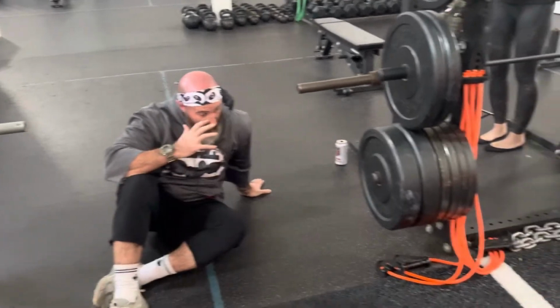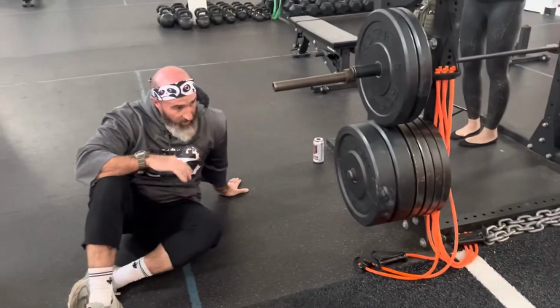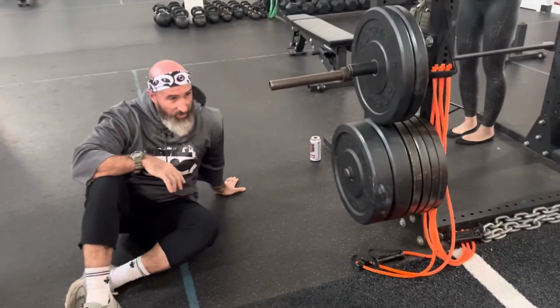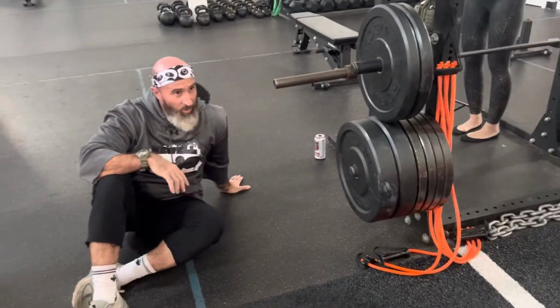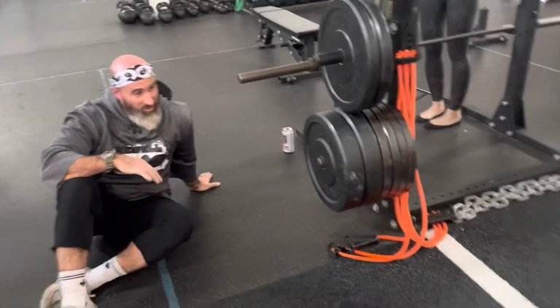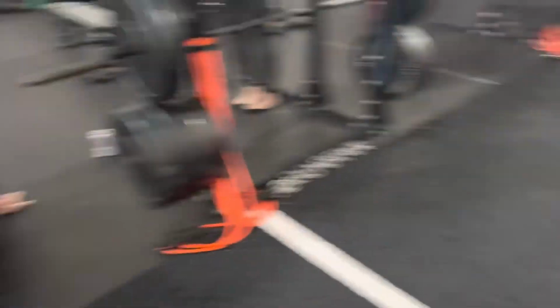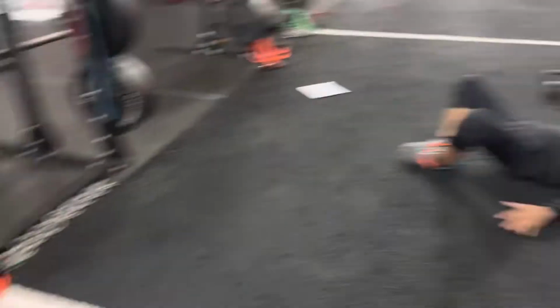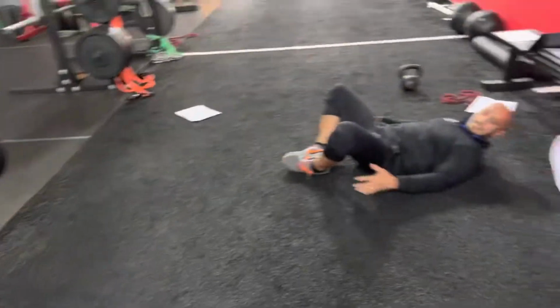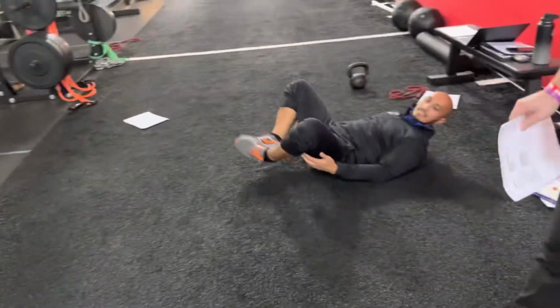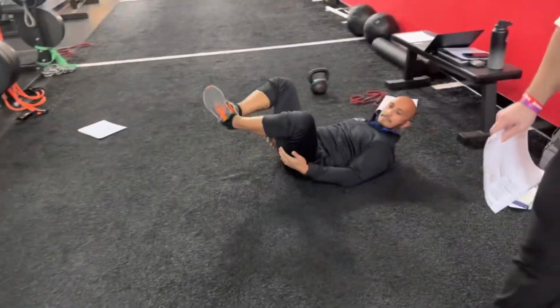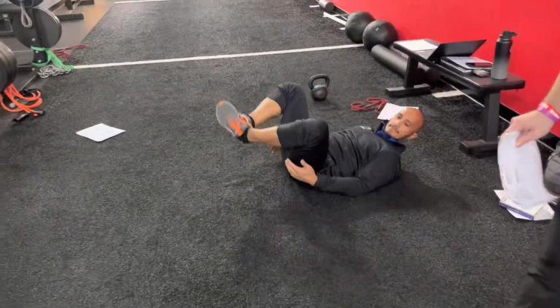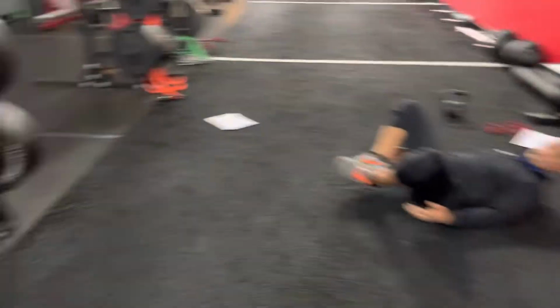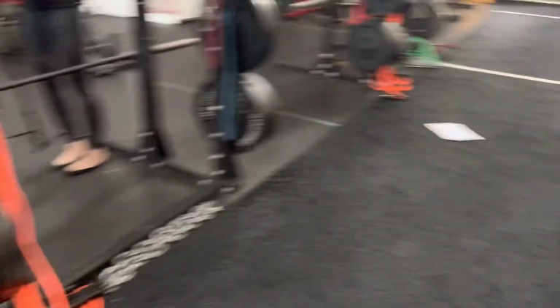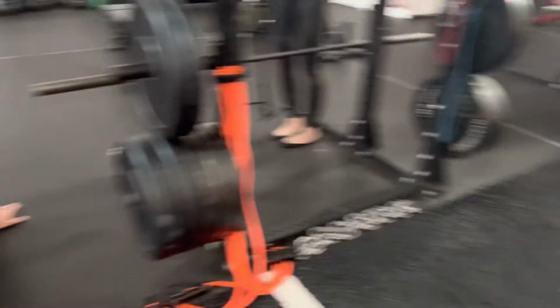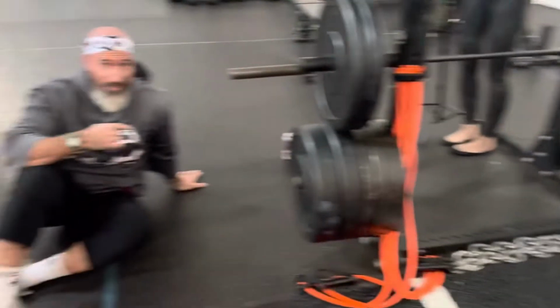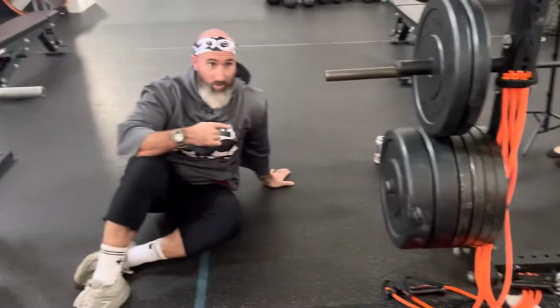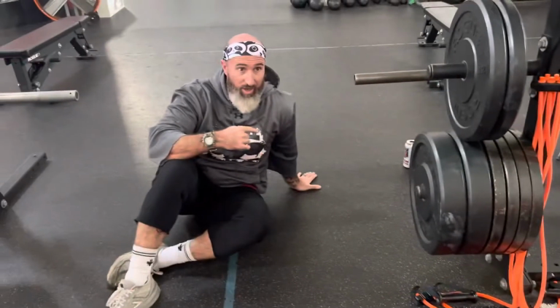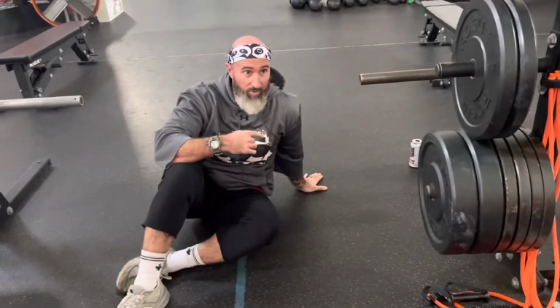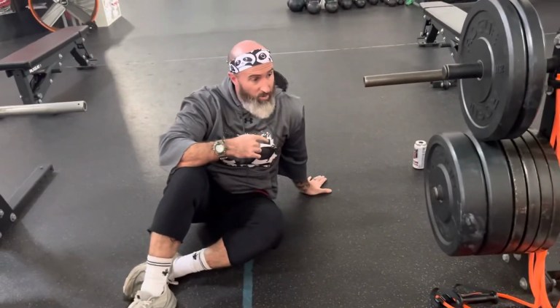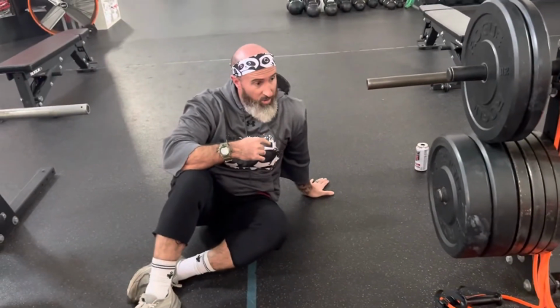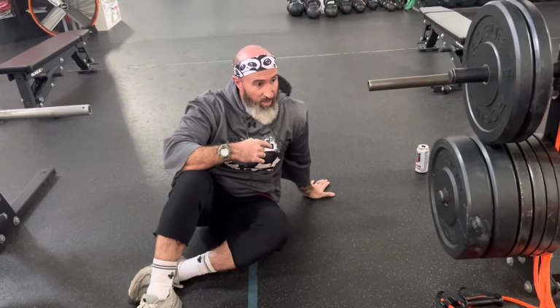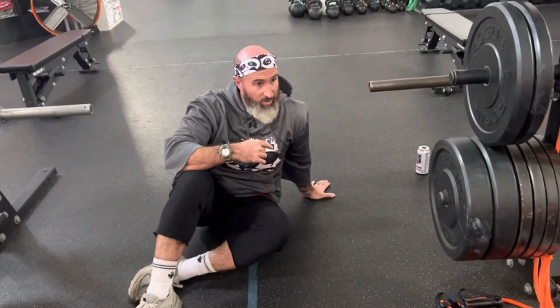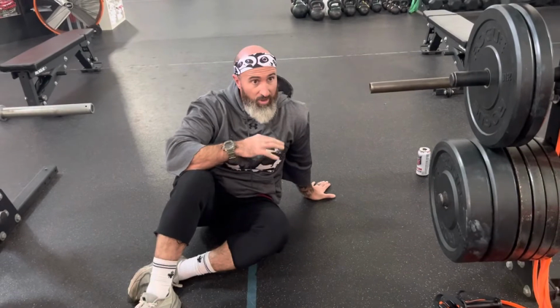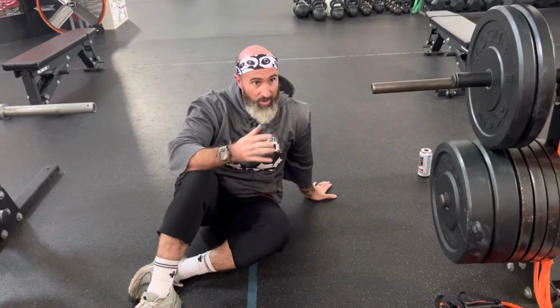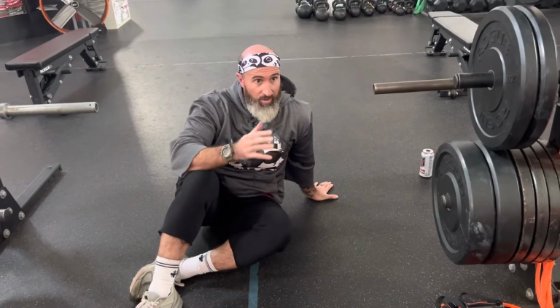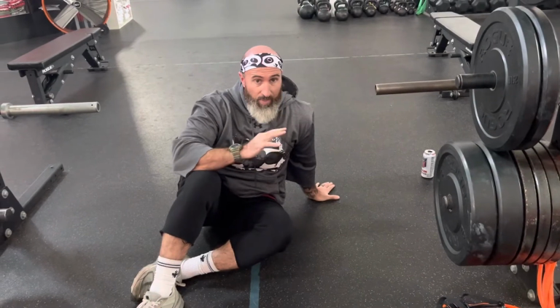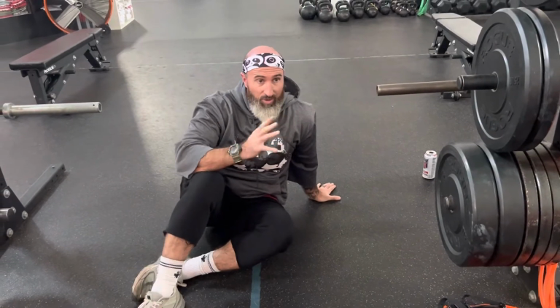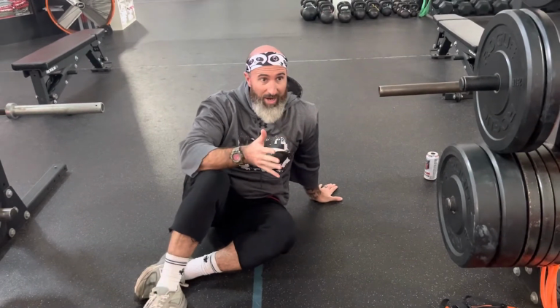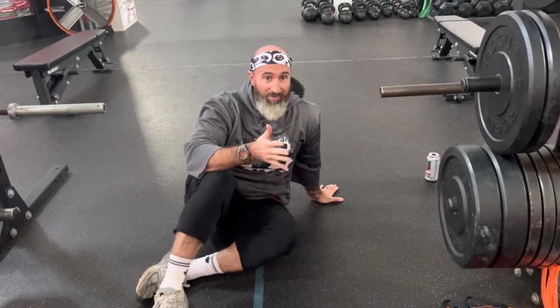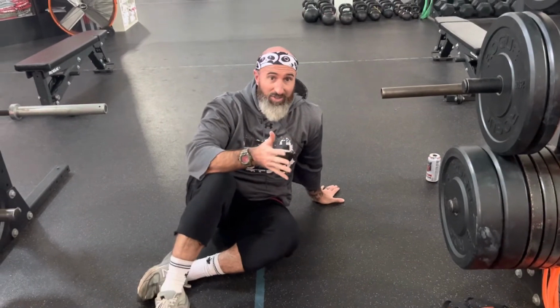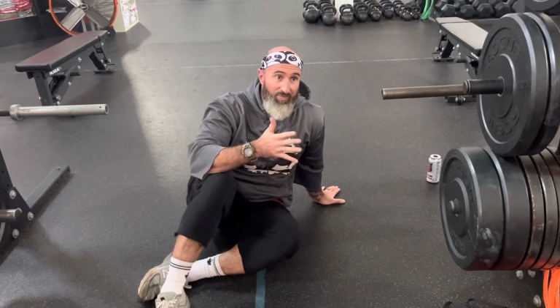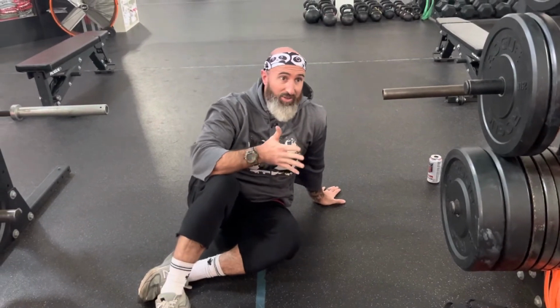Yeah, it's a good one. It's going to kind of open up the hips and activate, and then you superset that with a heavy barbell. It's an activation into a heavy compound movement.